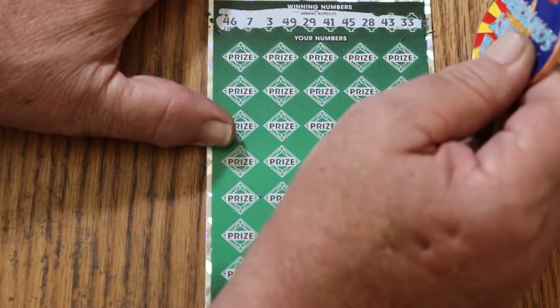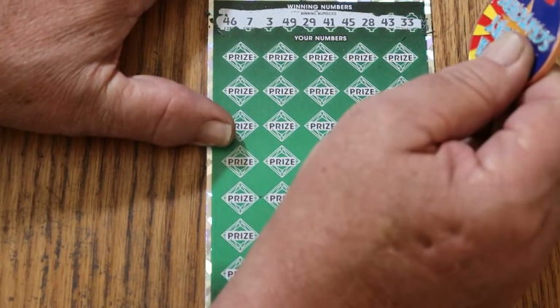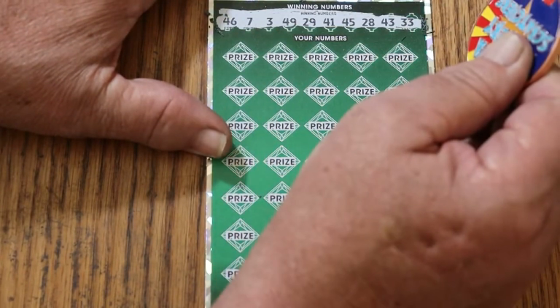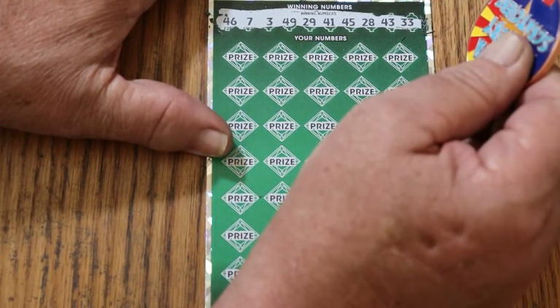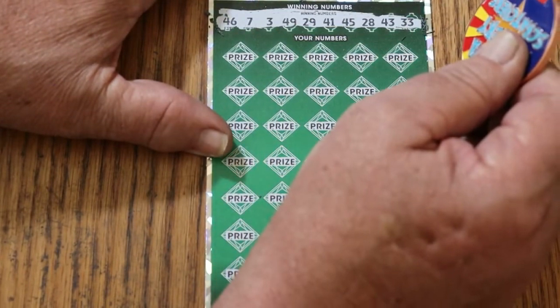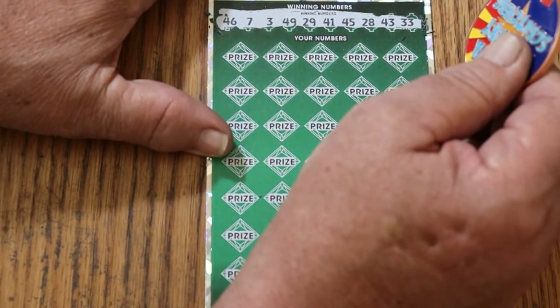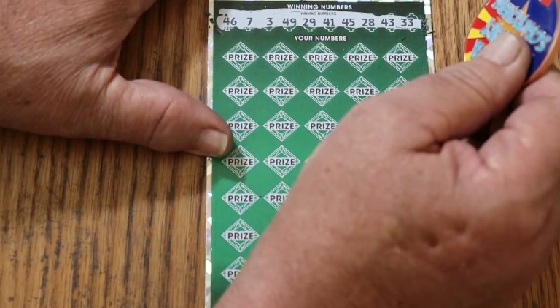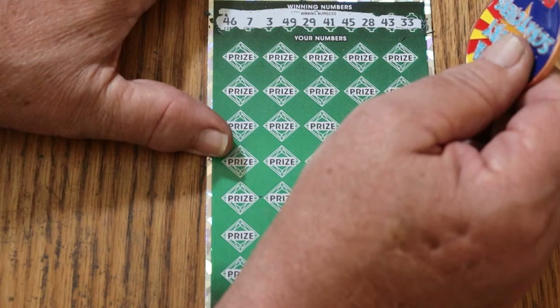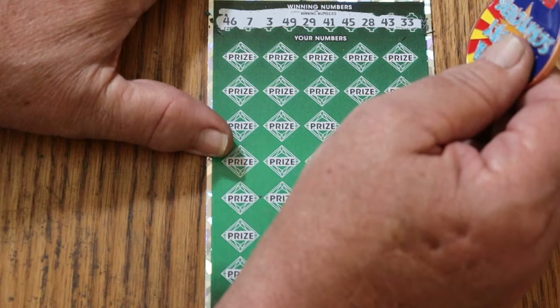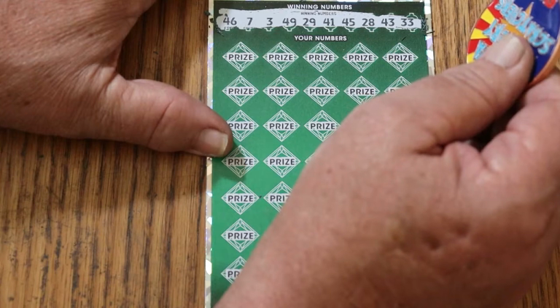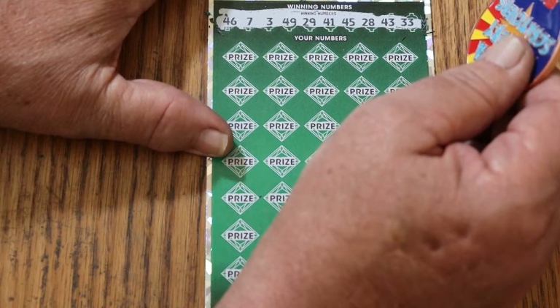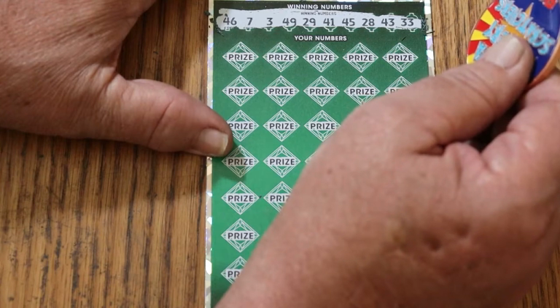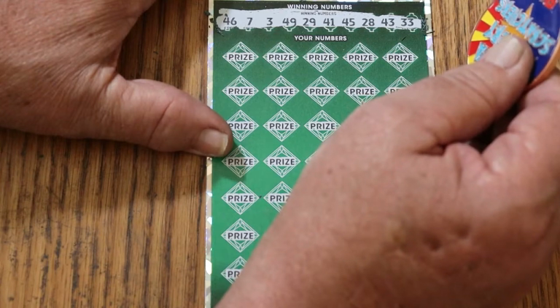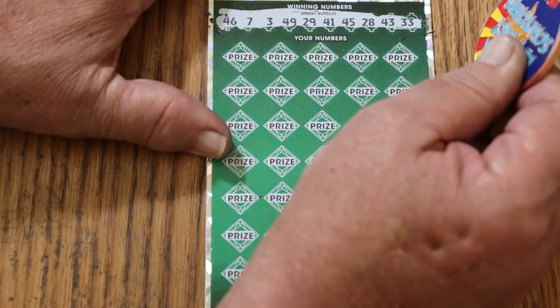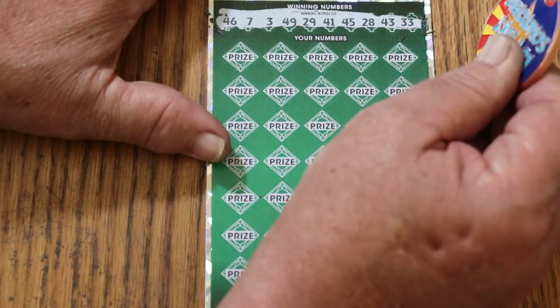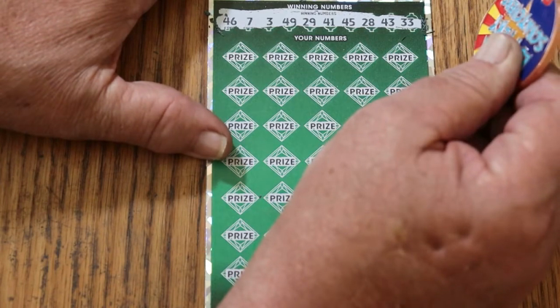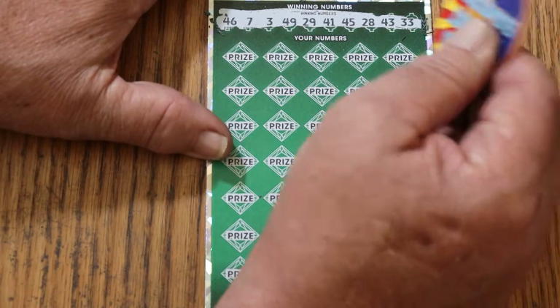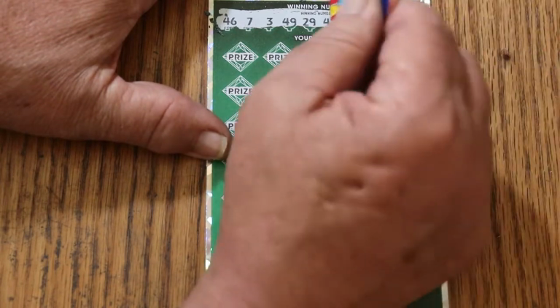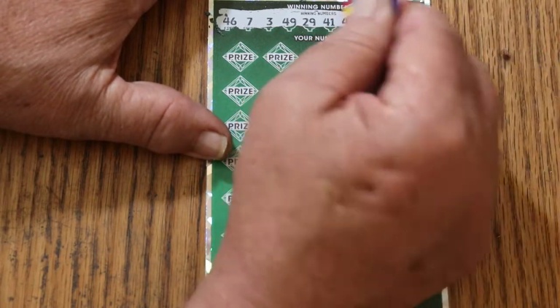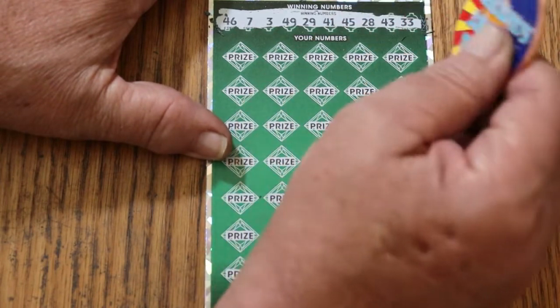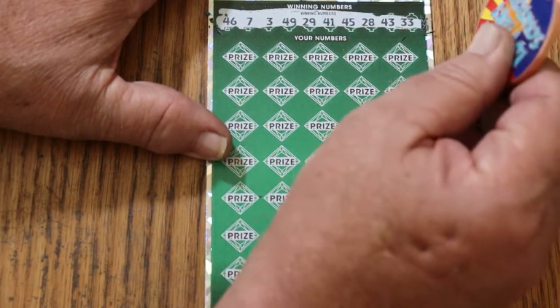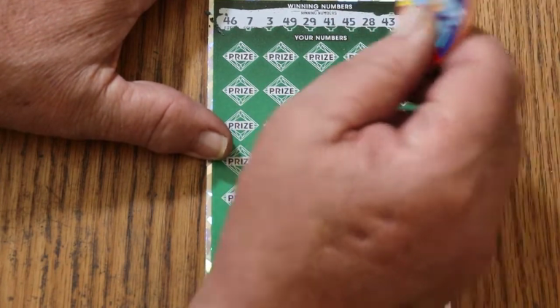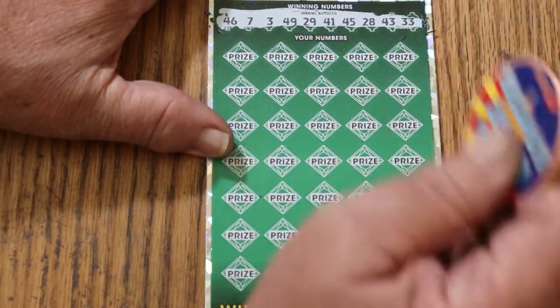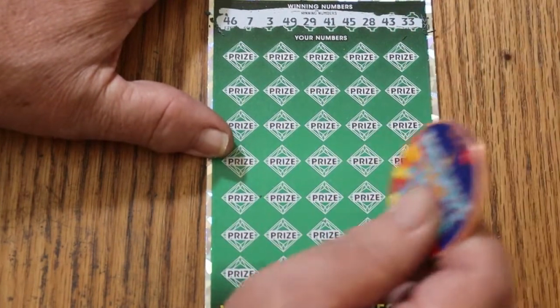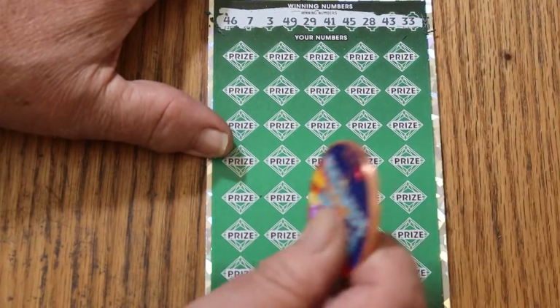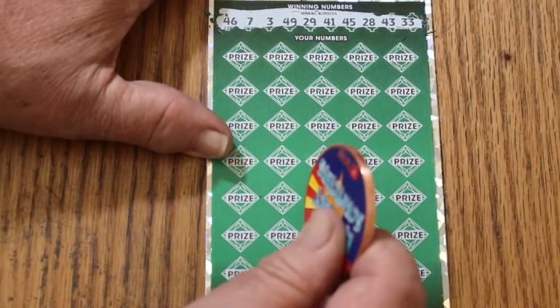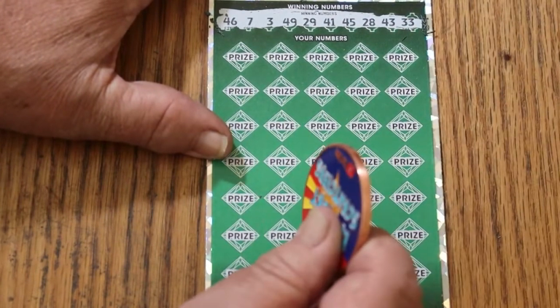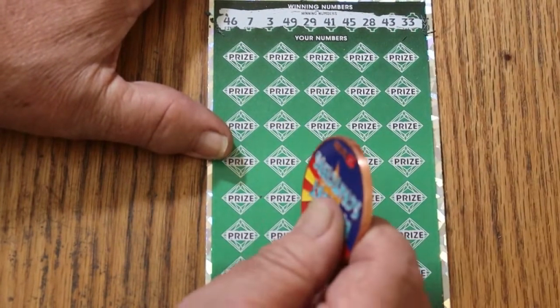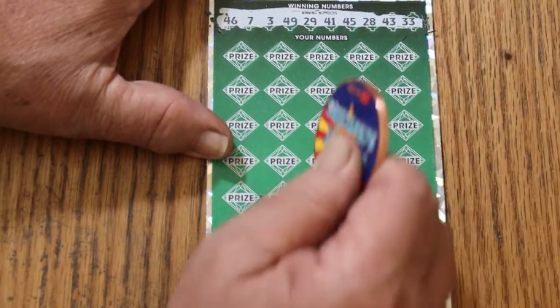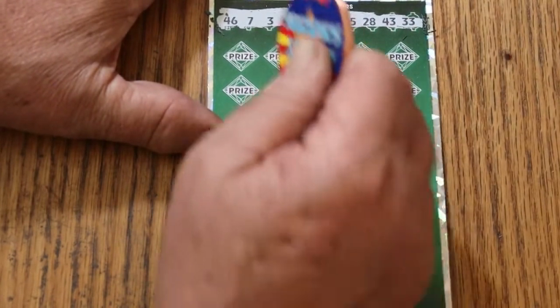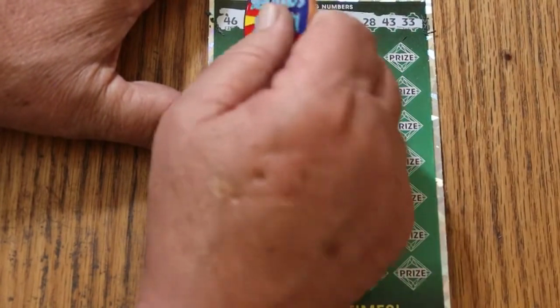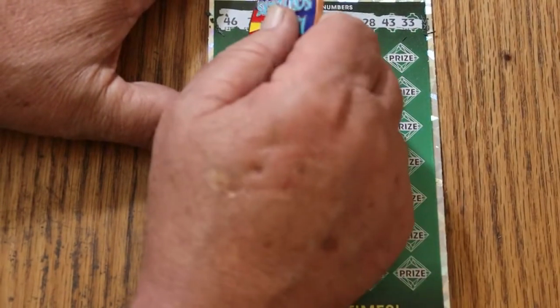No 10s, no 20s... oh, there's a 20. Alright, let's get going here.